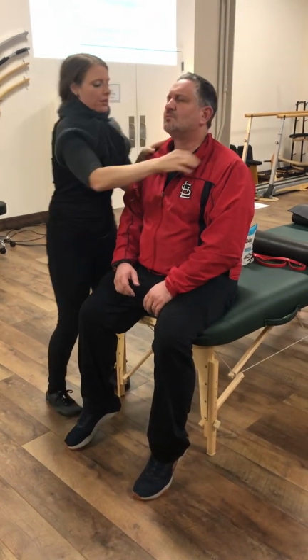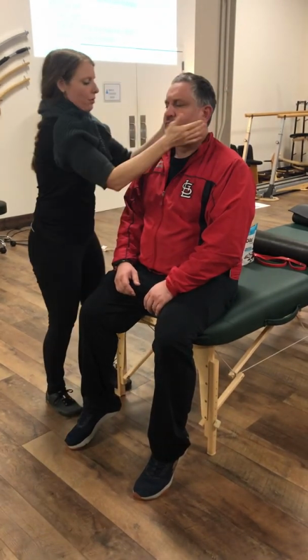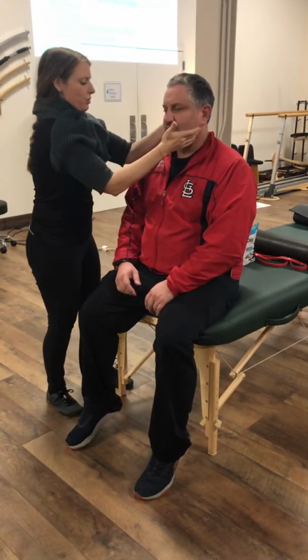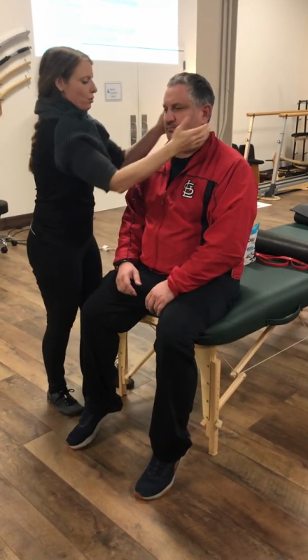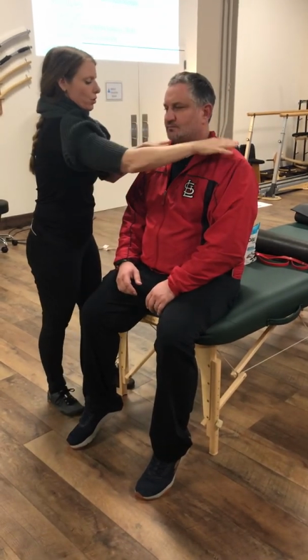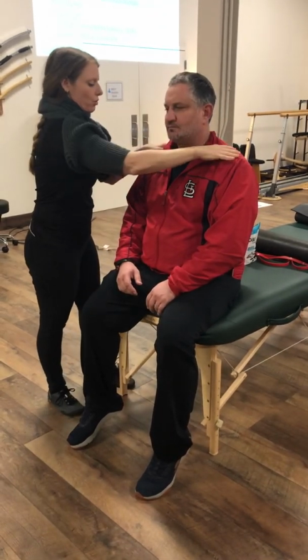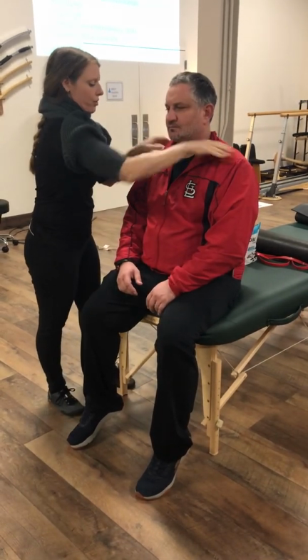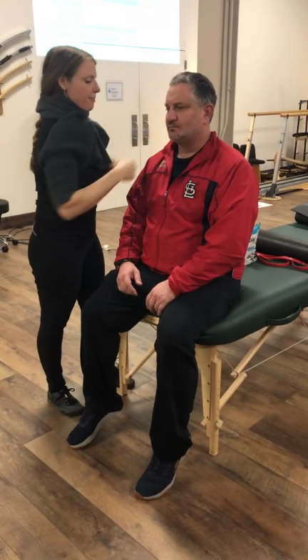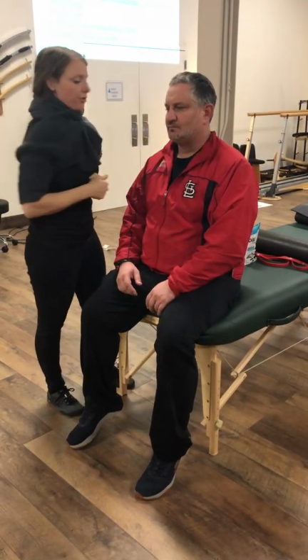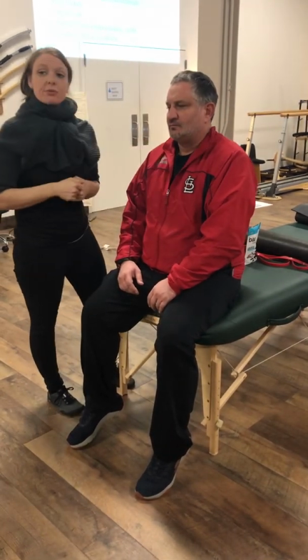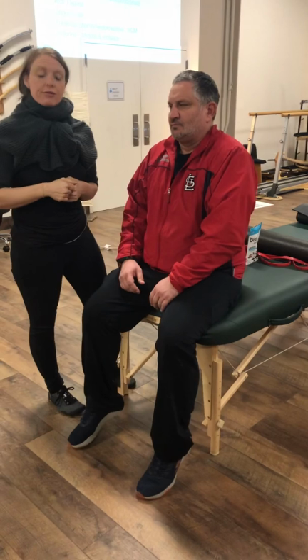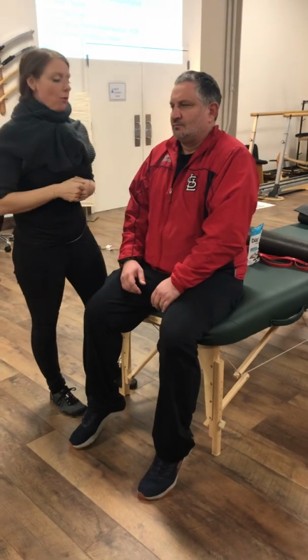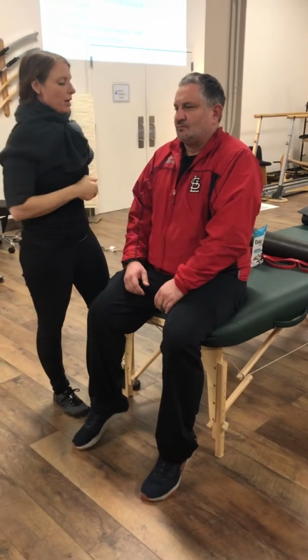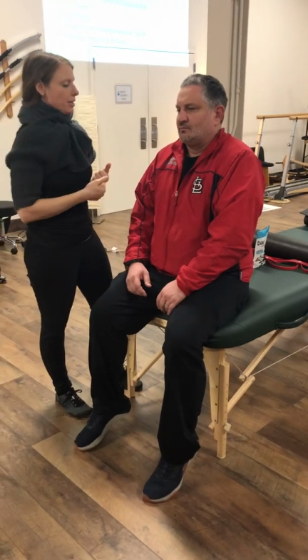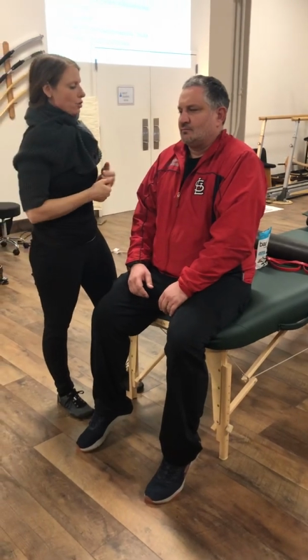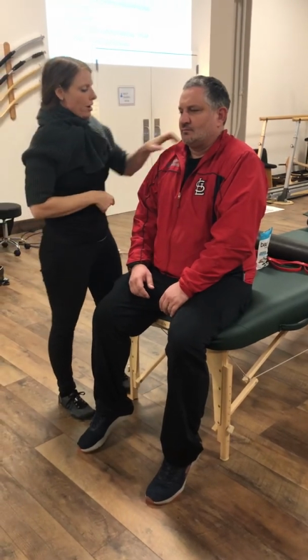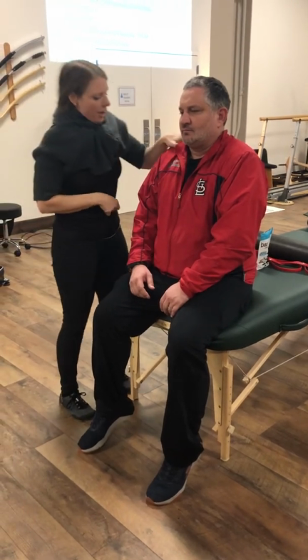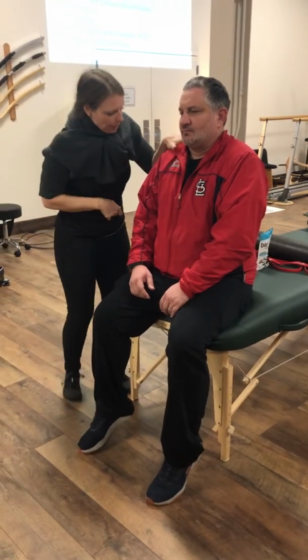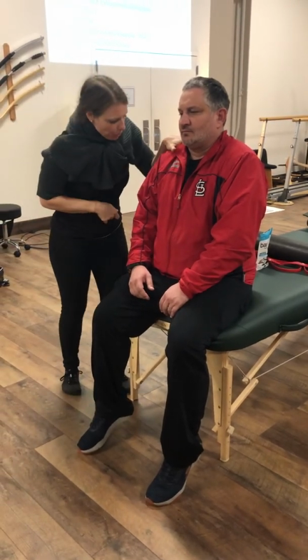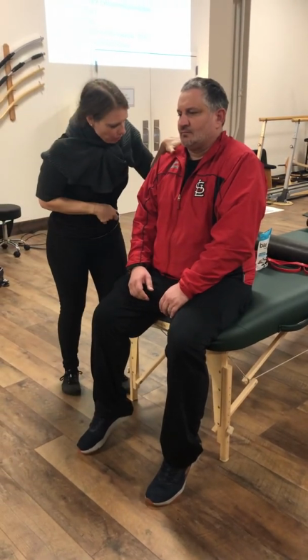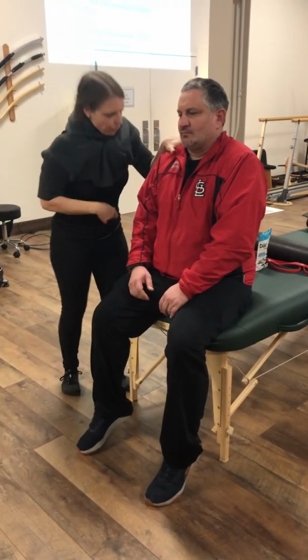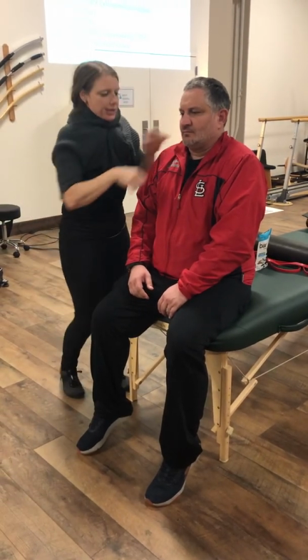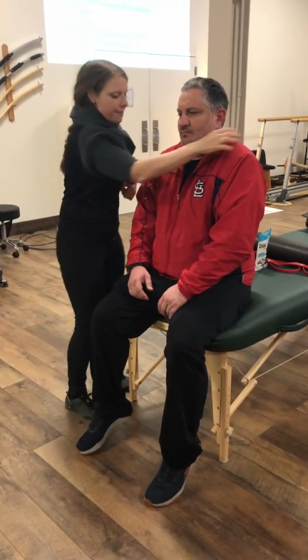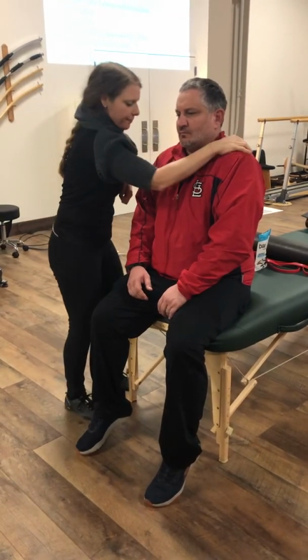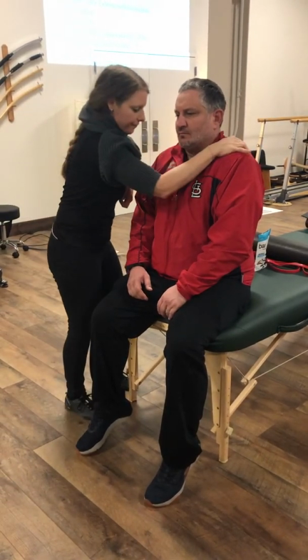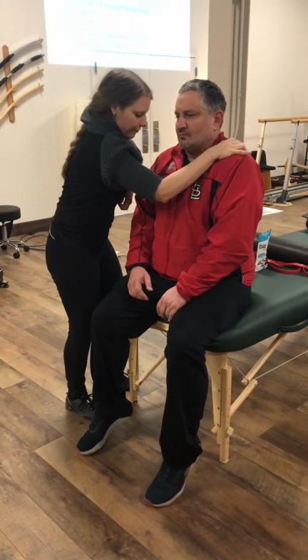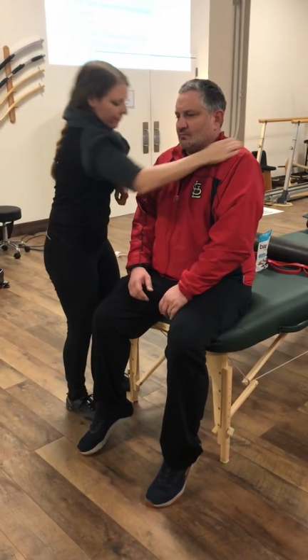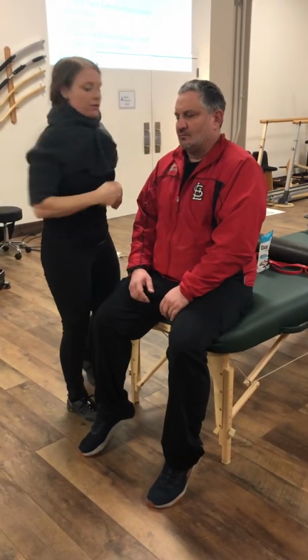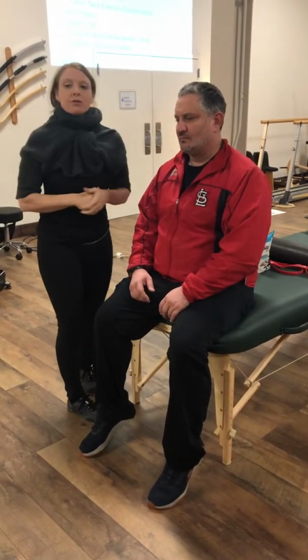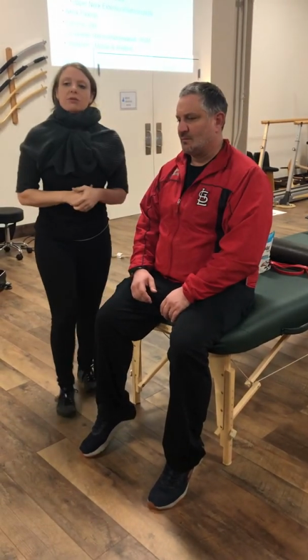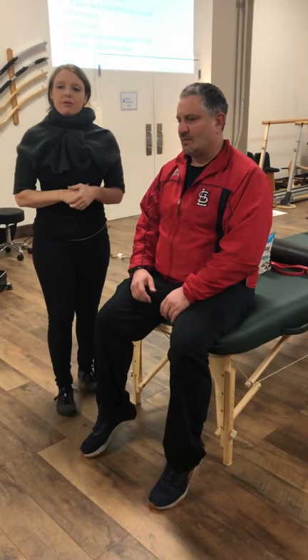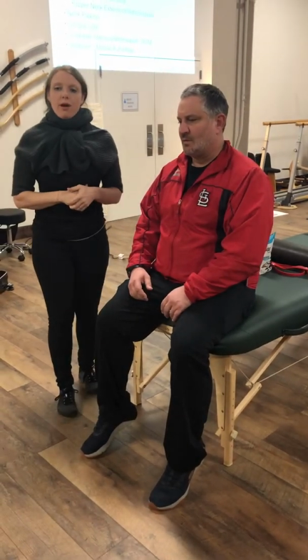Then you'll go into neutral — shoulder shrug up. For C3/C4, you're going to shrug and I'm going to push on one shoulder at a time. Good — for C3/C4.